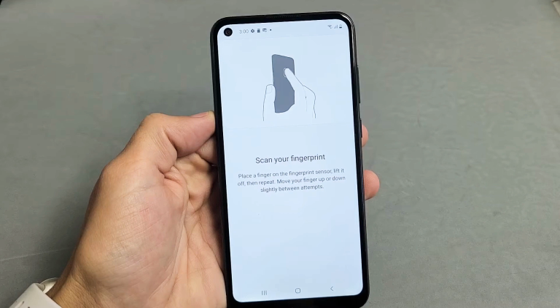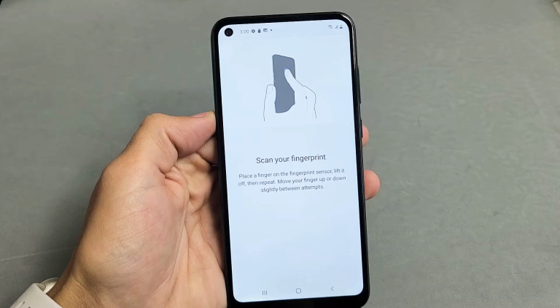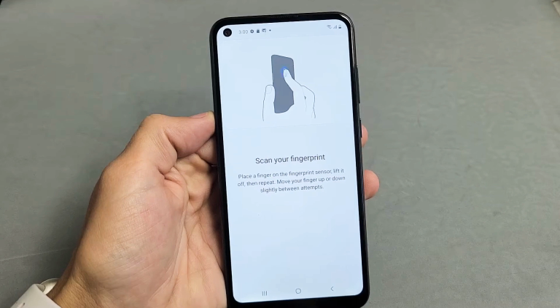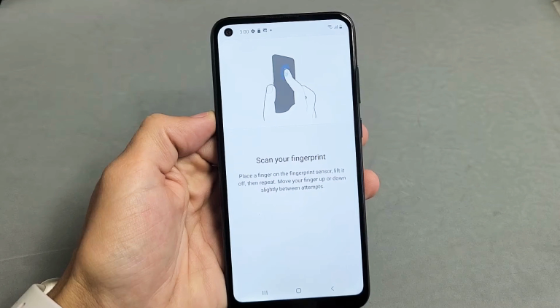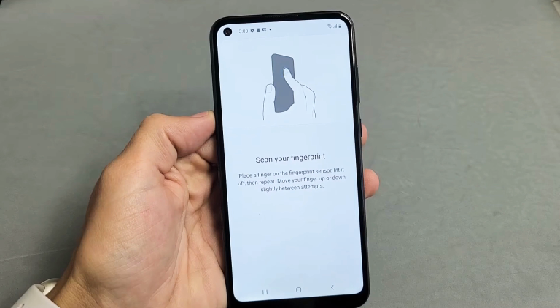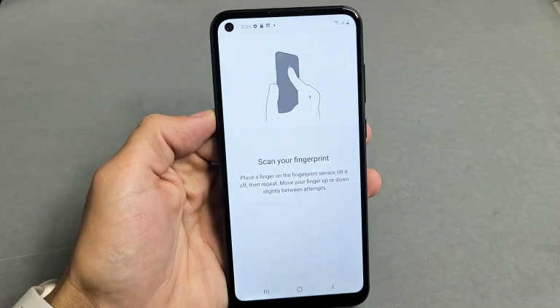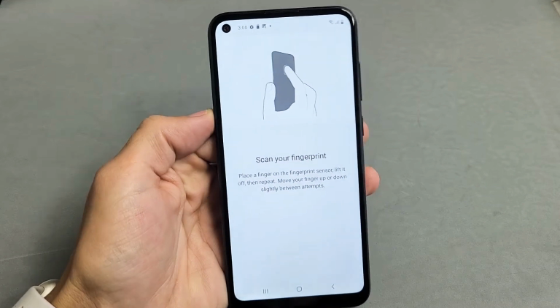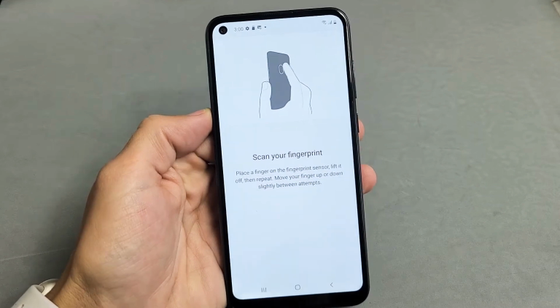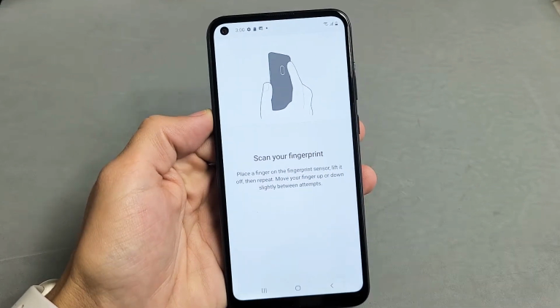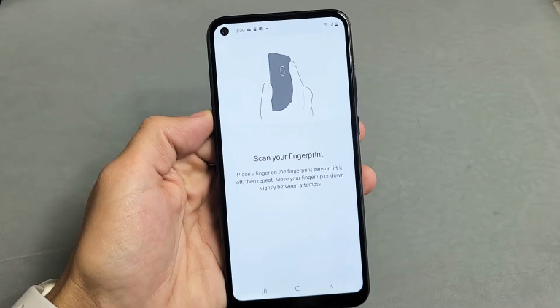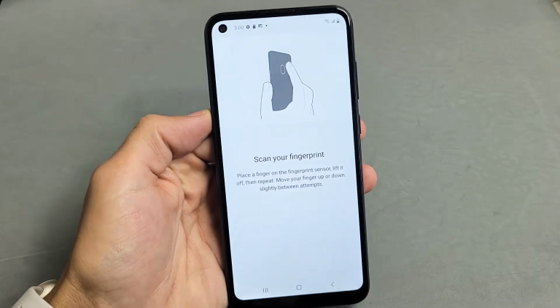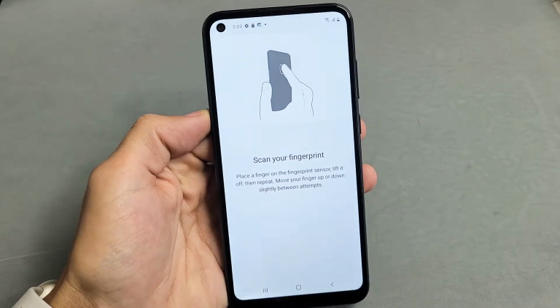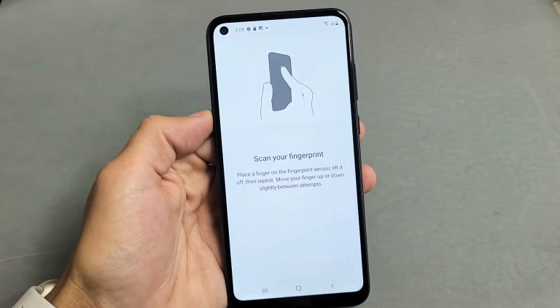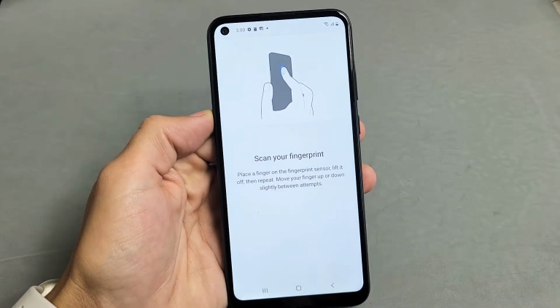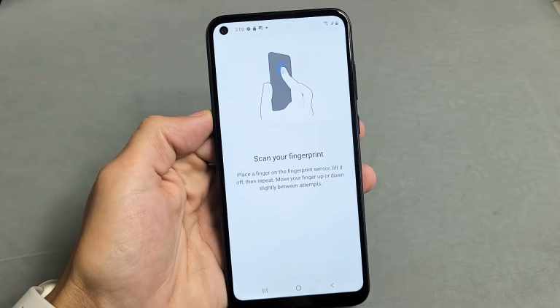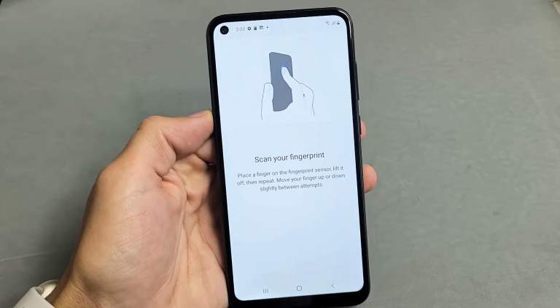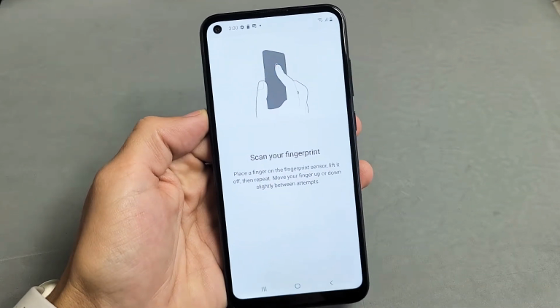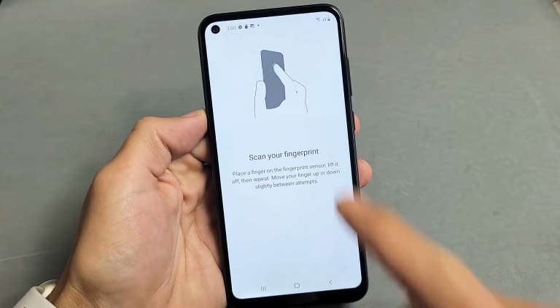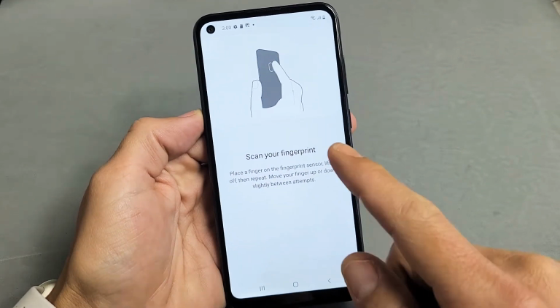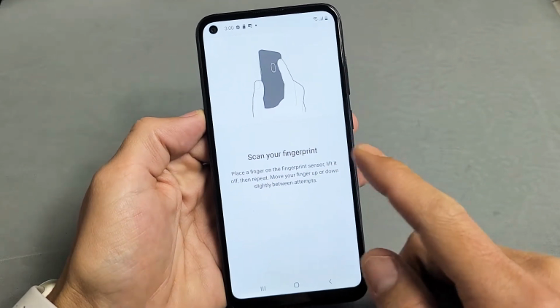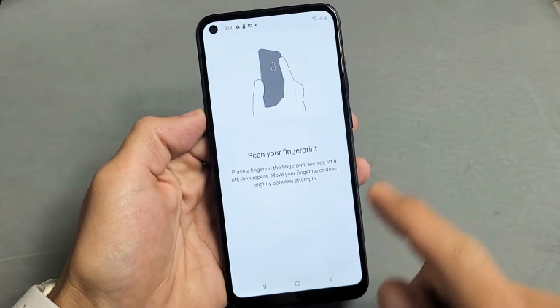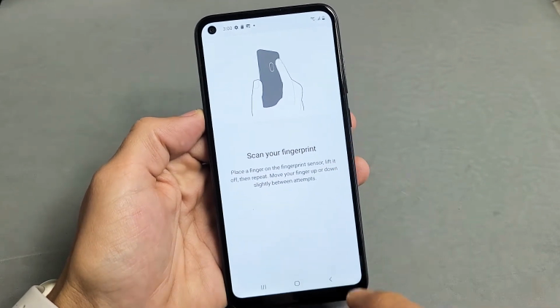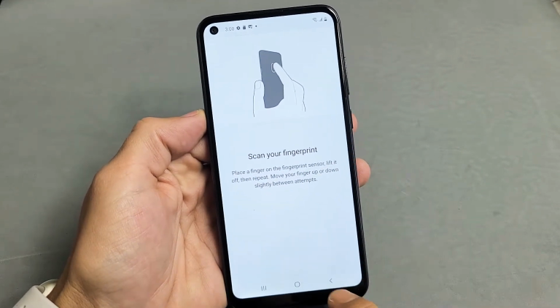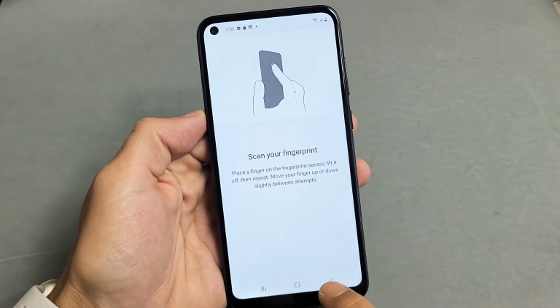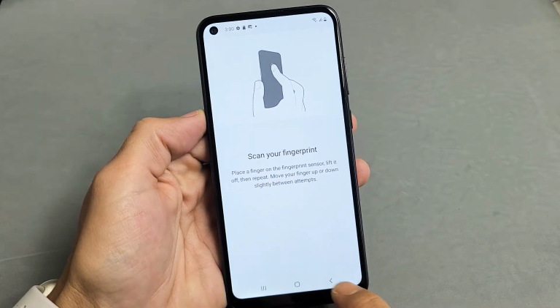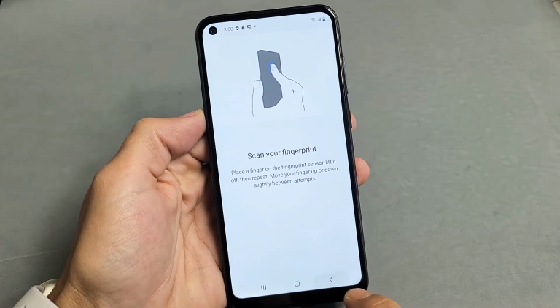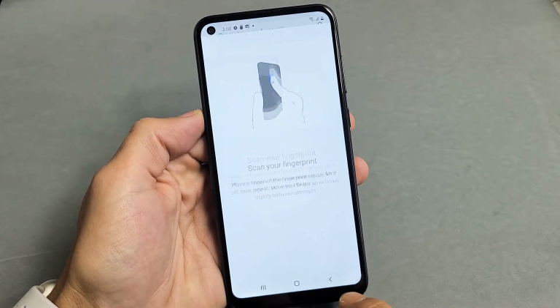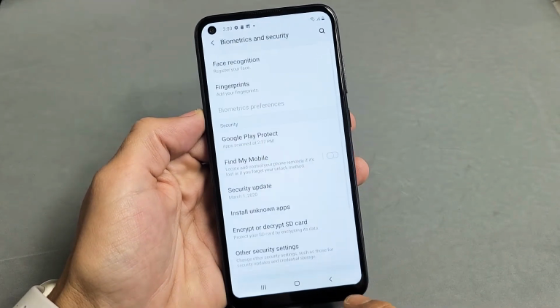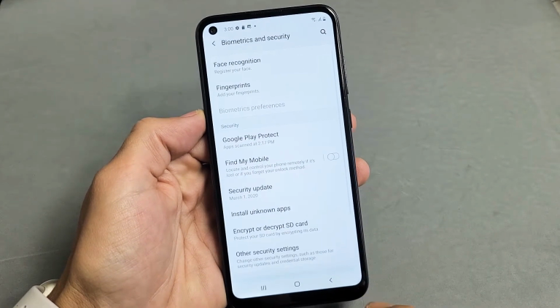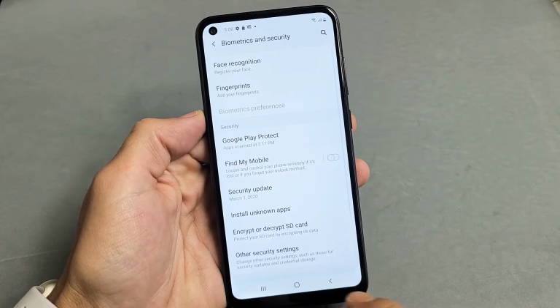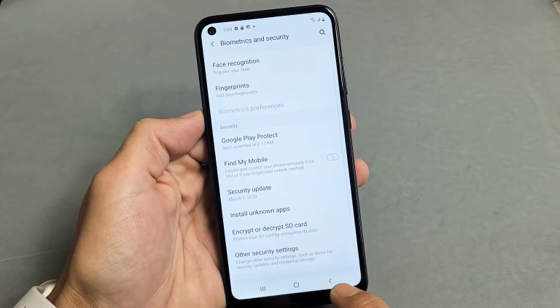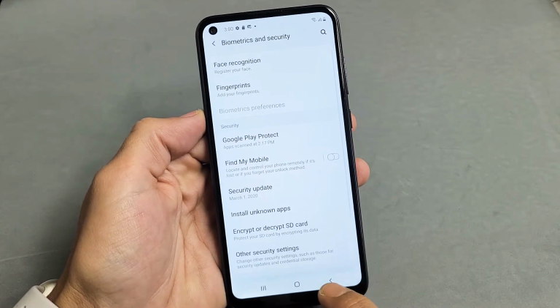I have a Samsung Galaxy A11 here. I'm going to show you how to set up a fingerprint password. Very, very simple here.